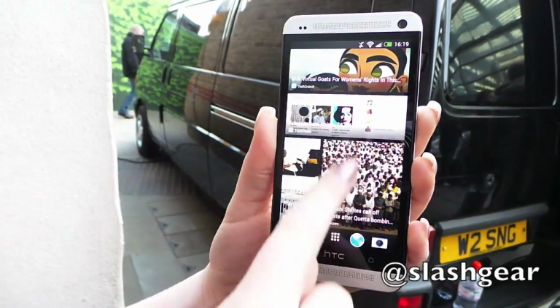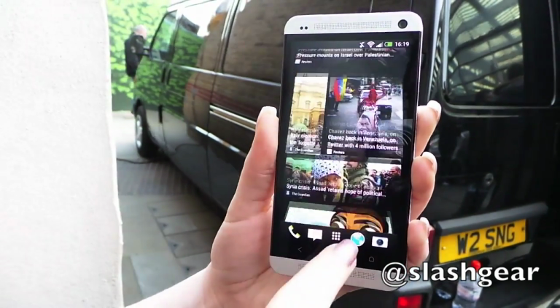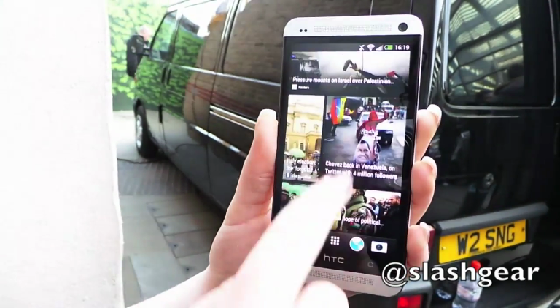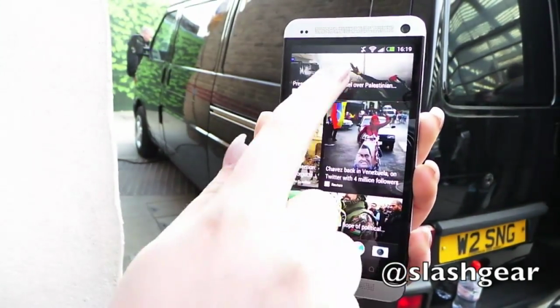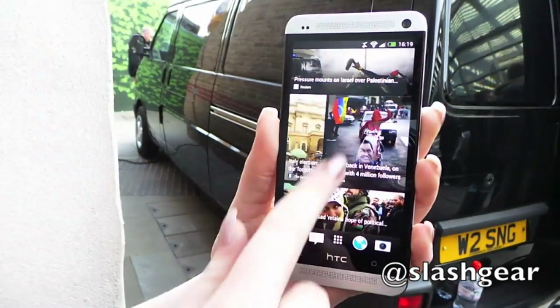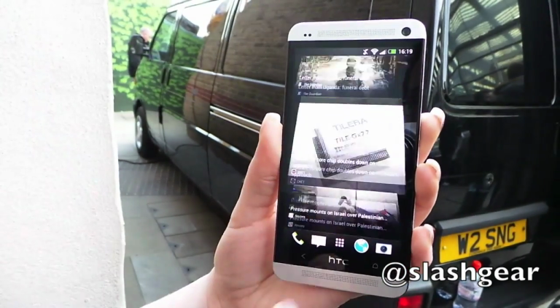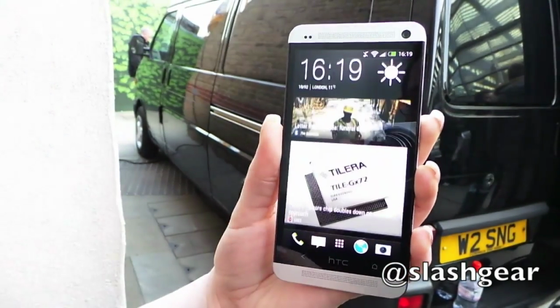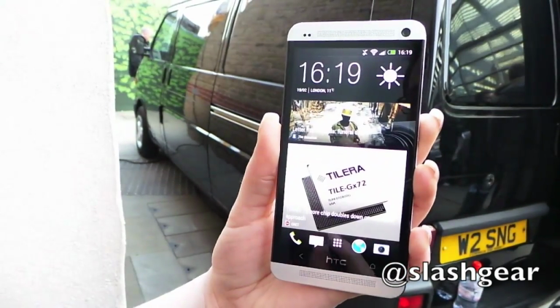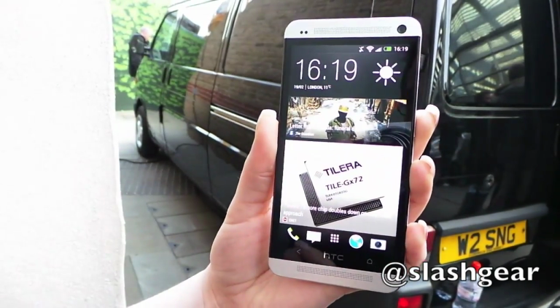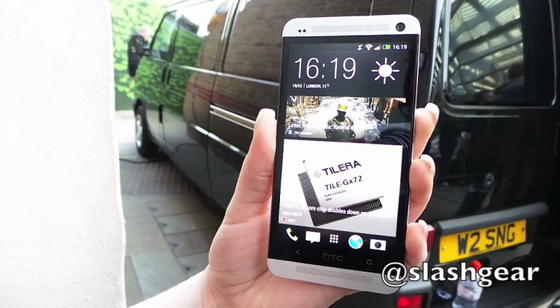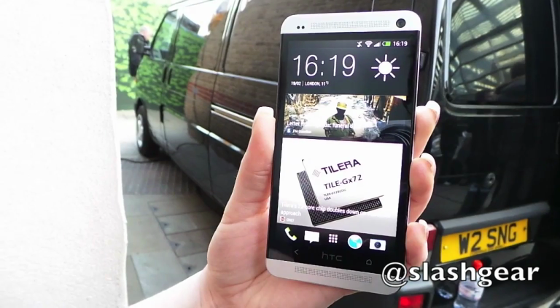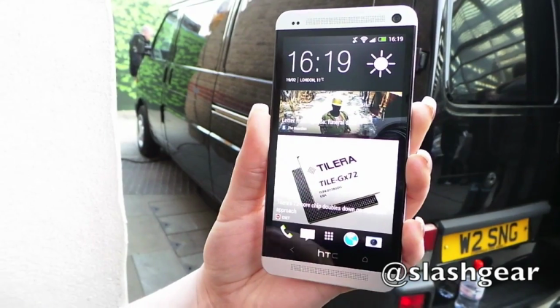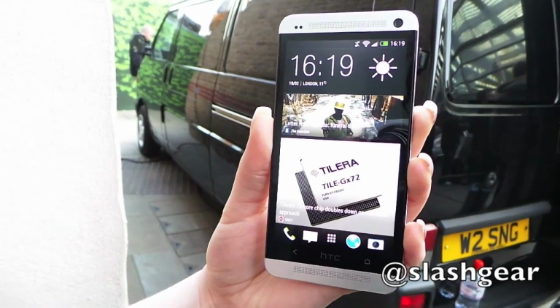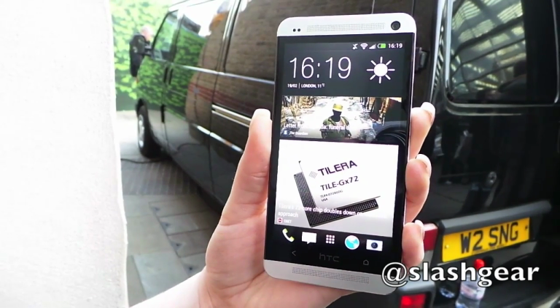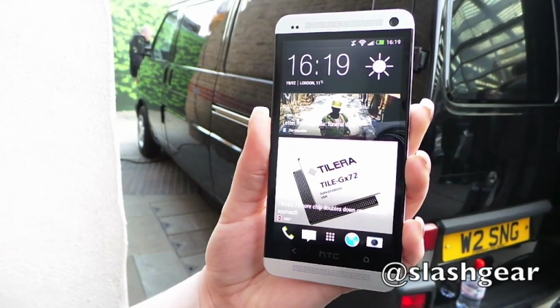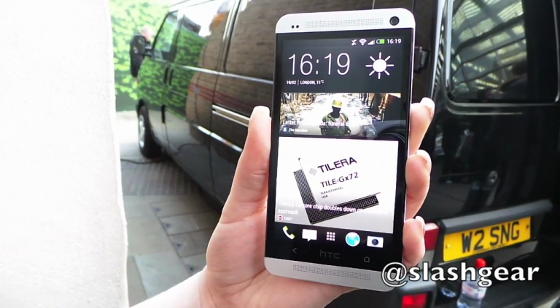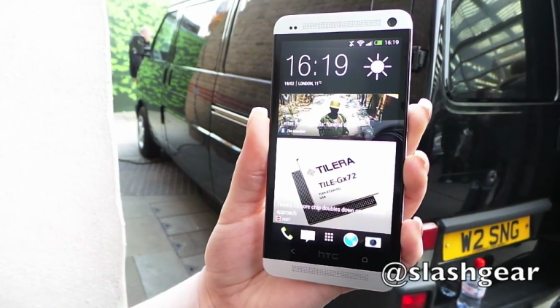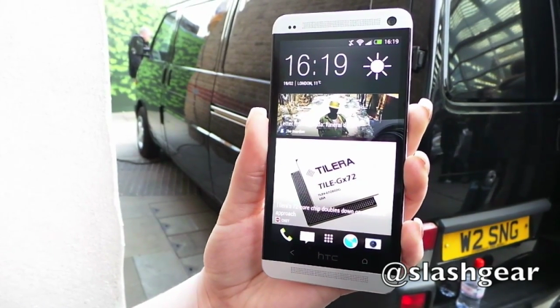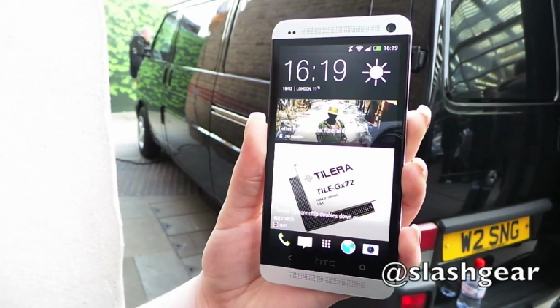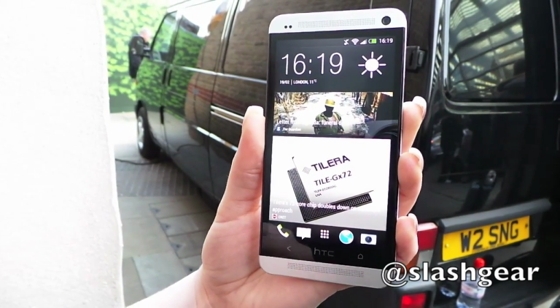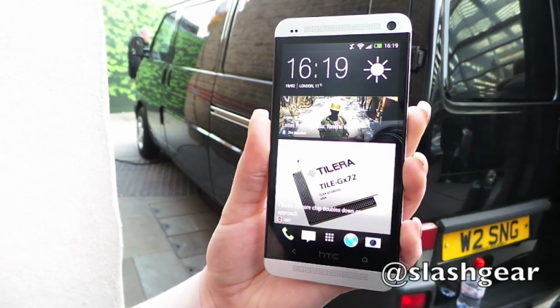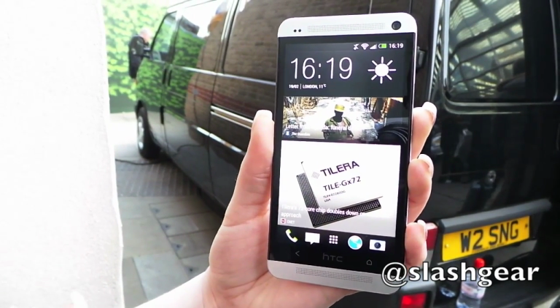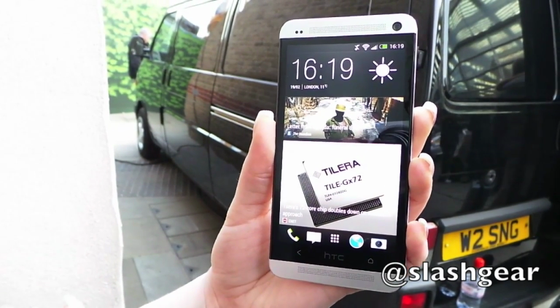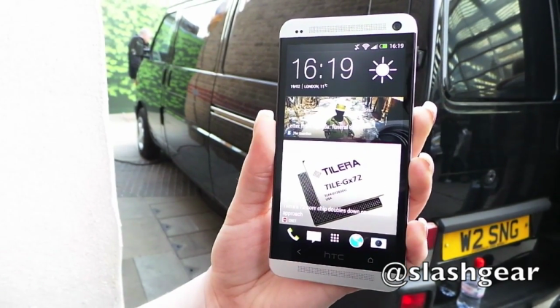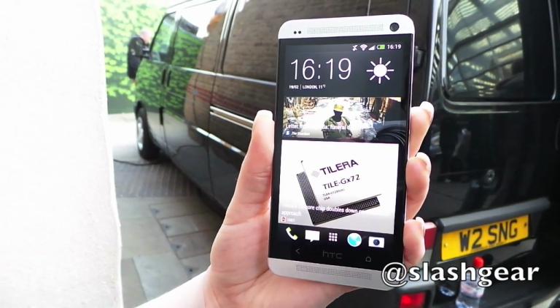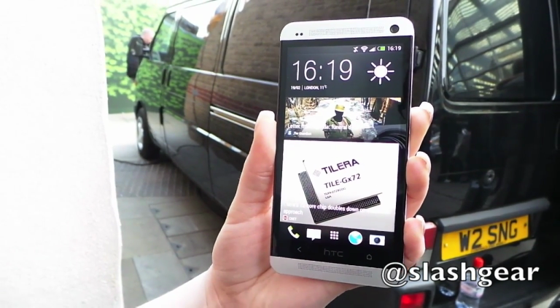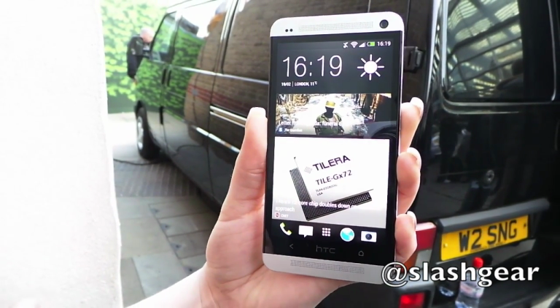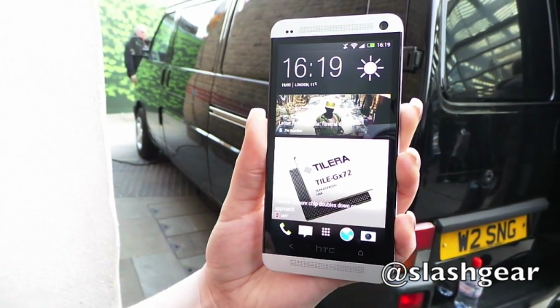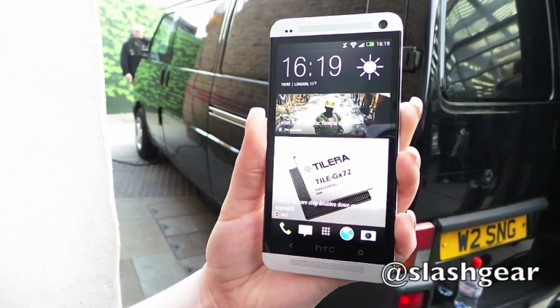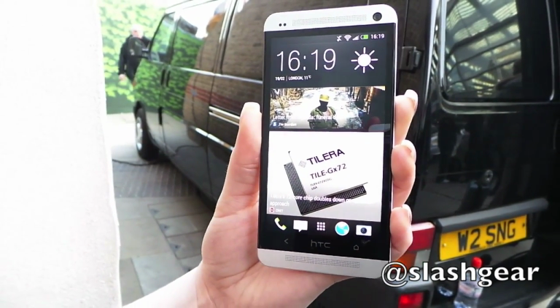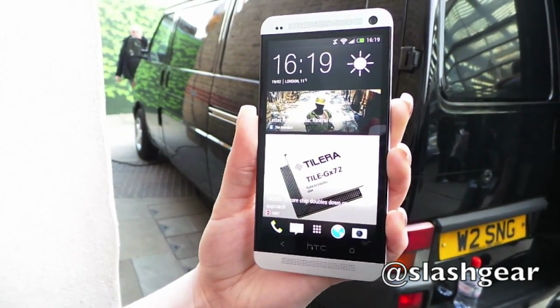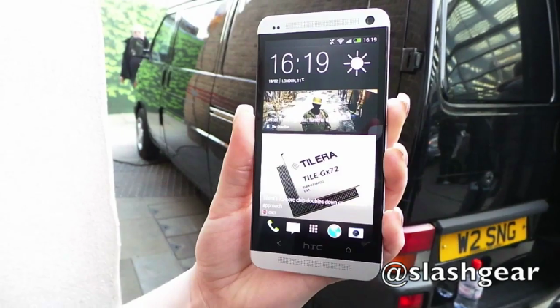It gives you really little snapshots, little tasters, little morsels that you can consume within just a couple of minutes when you've got a spare minute.